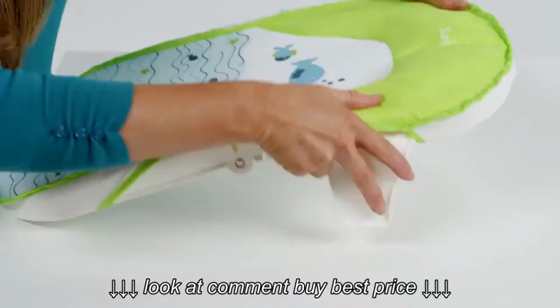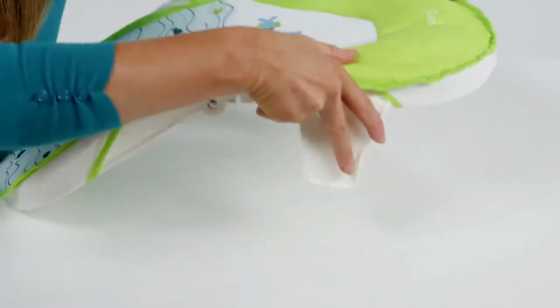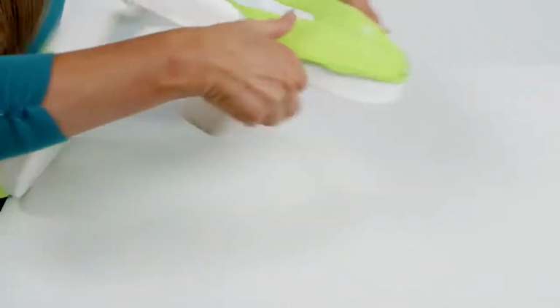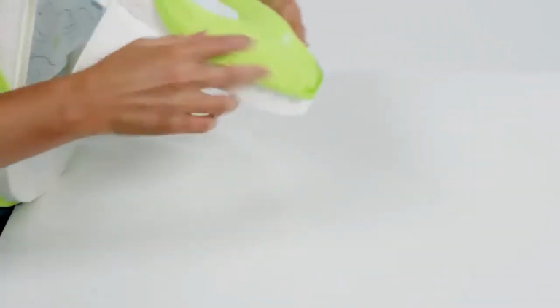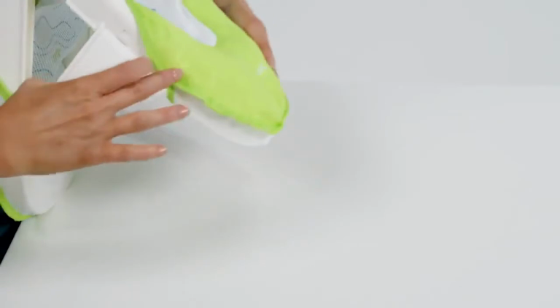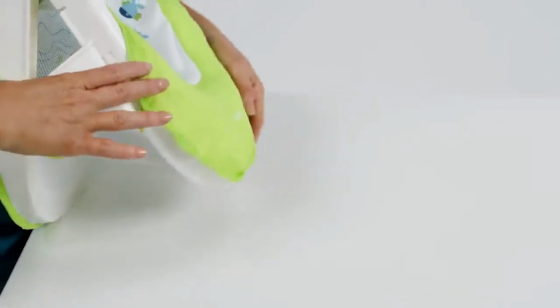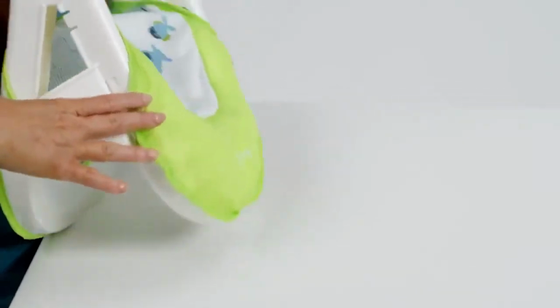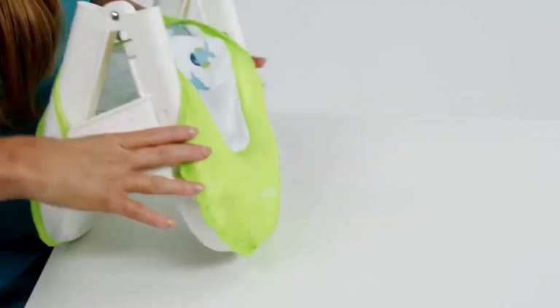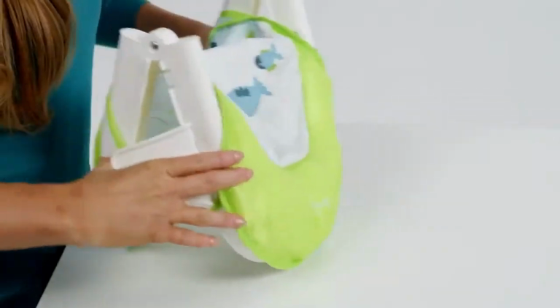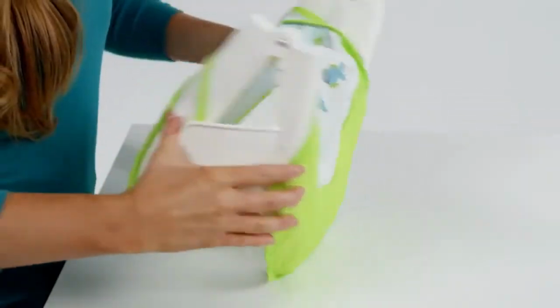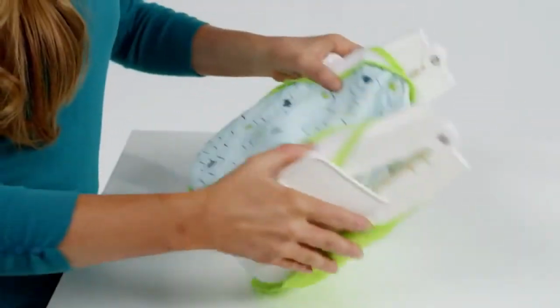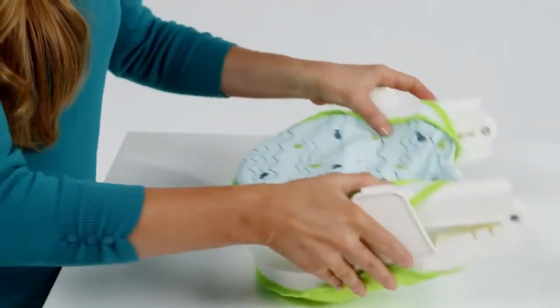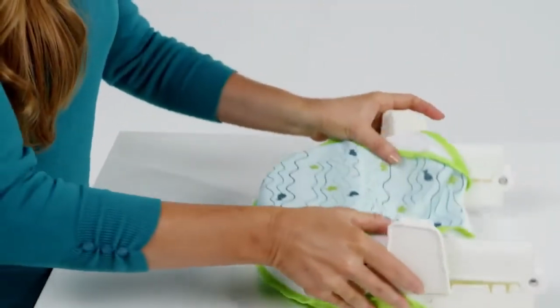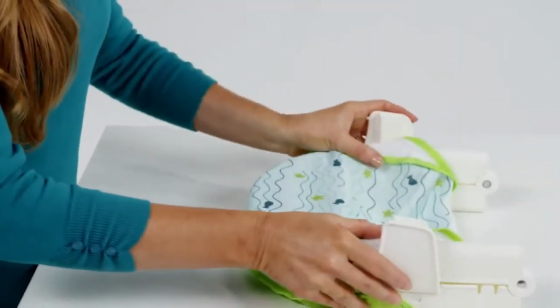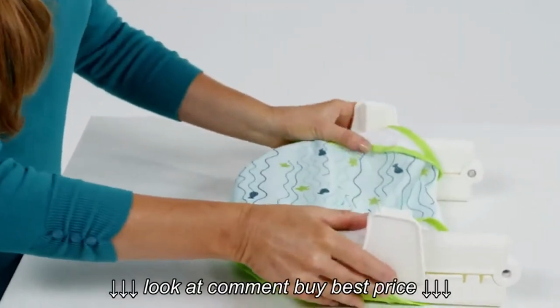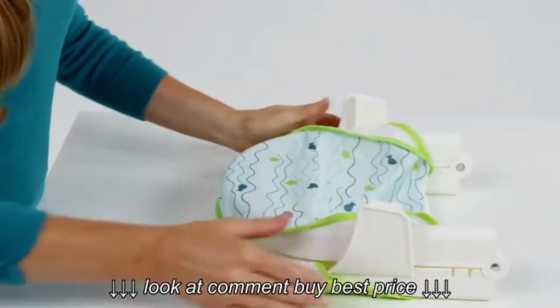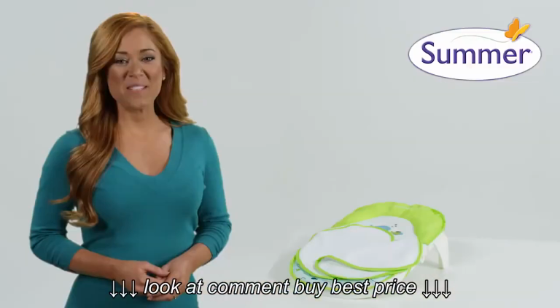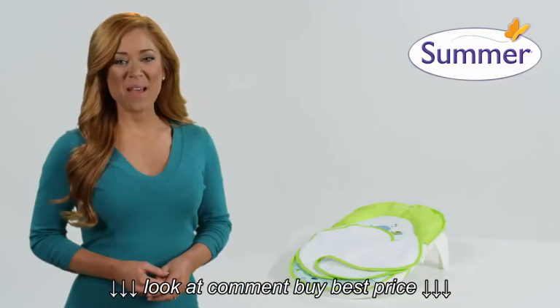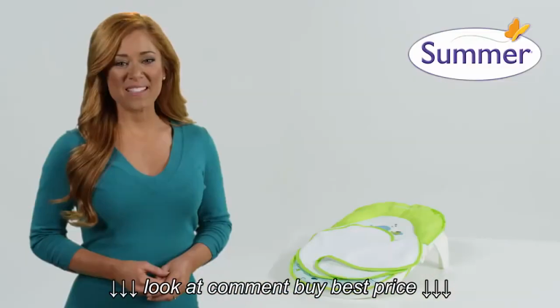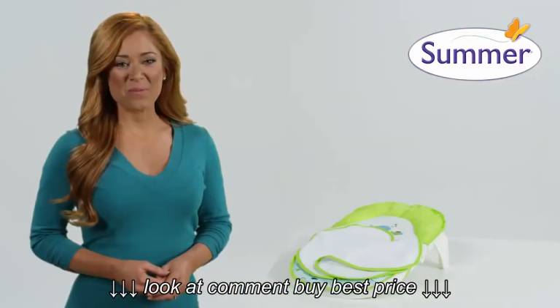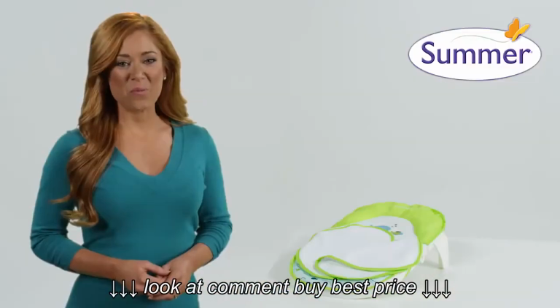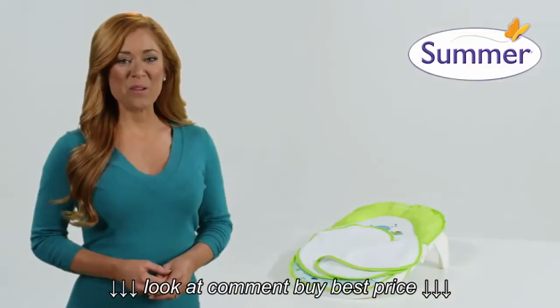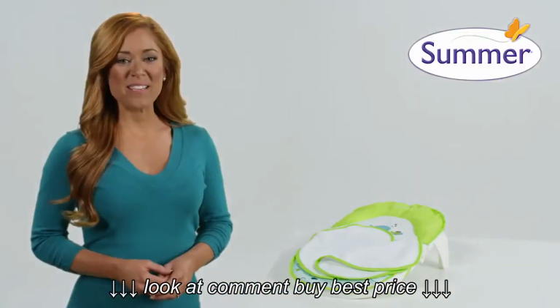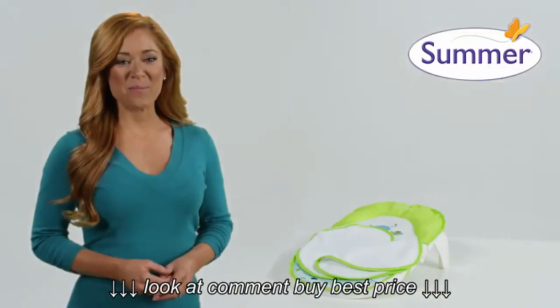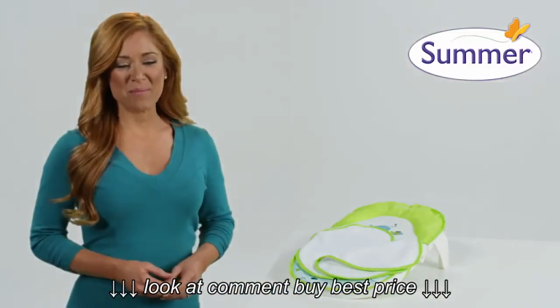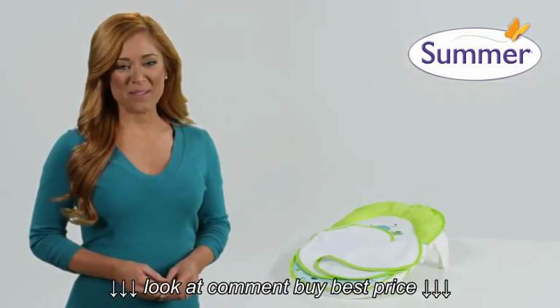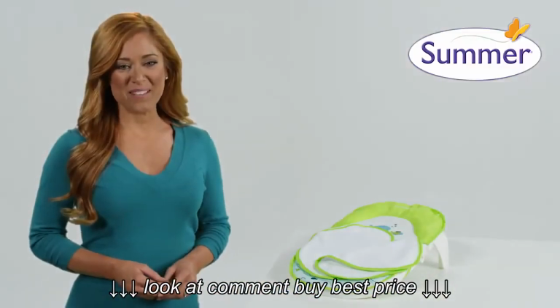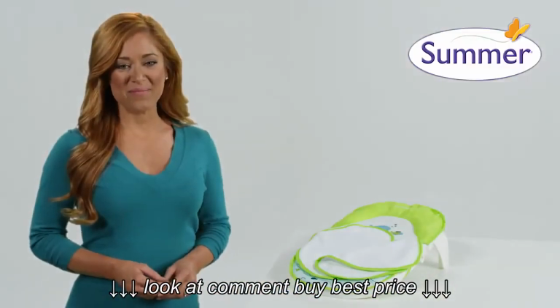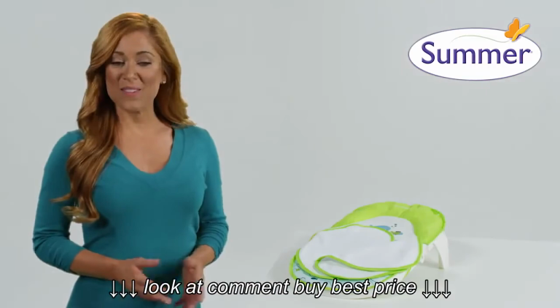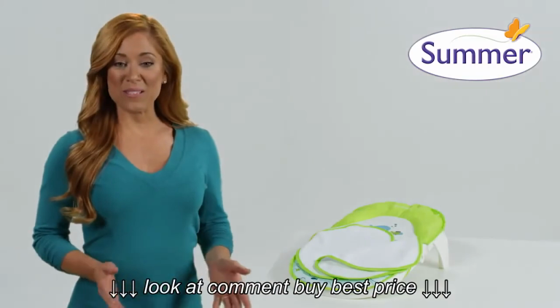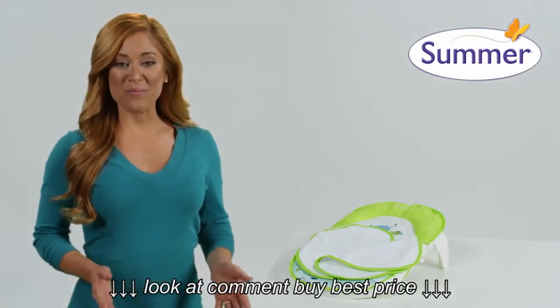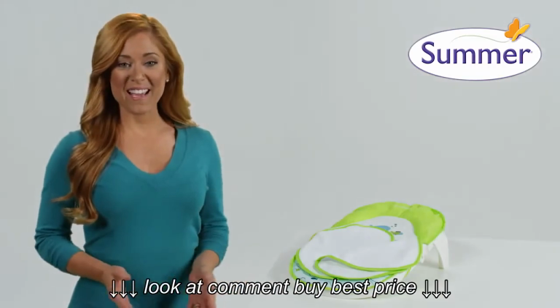It folds easily for convenient storage and travel. The Folding Bath Sling with Warming Wings from Summer Infant — take yours home today.